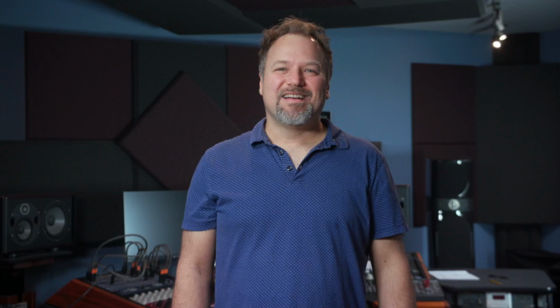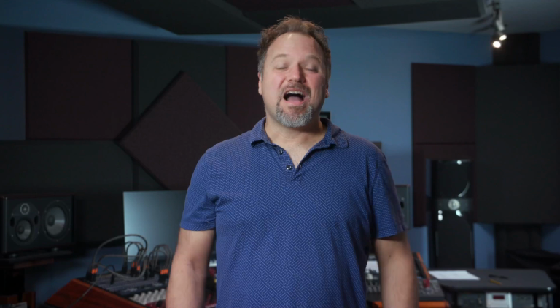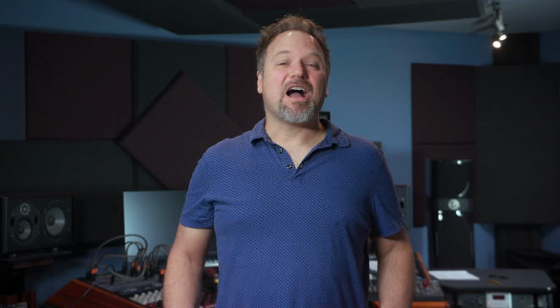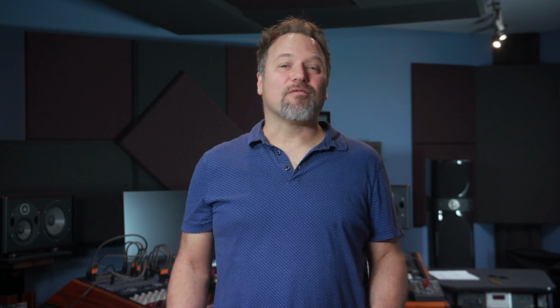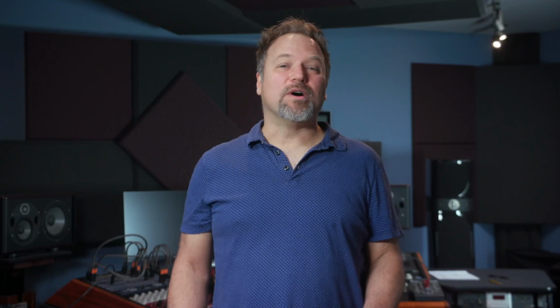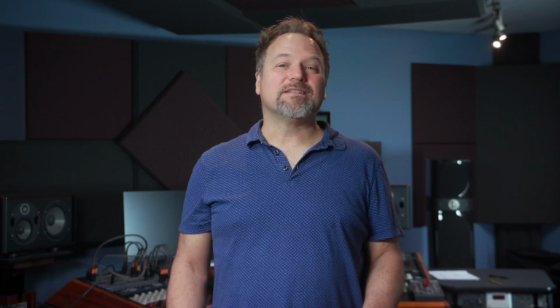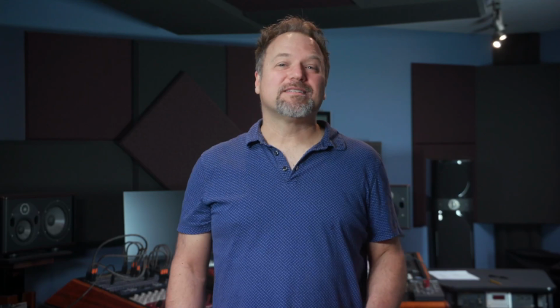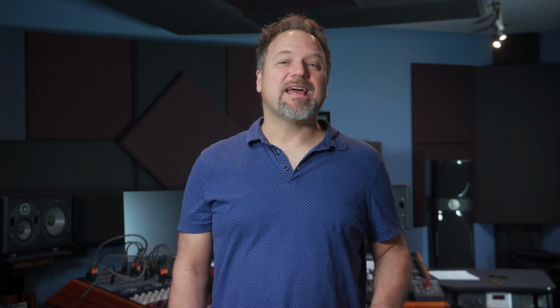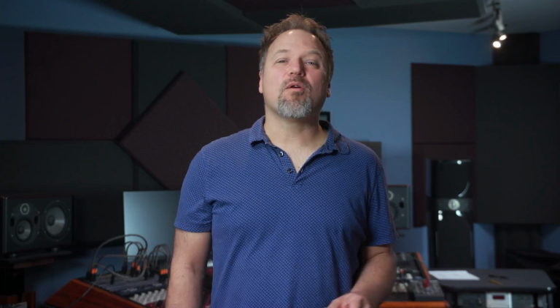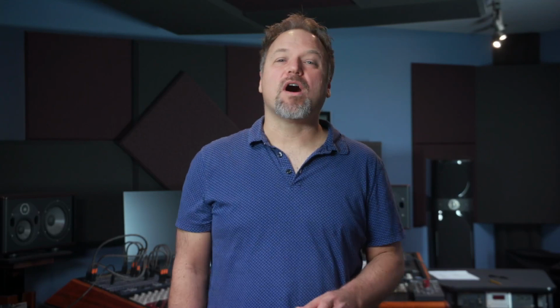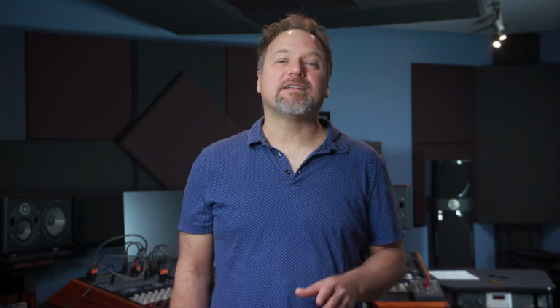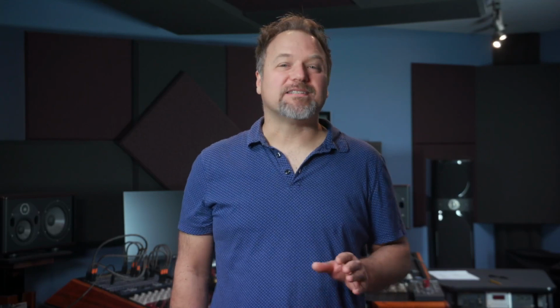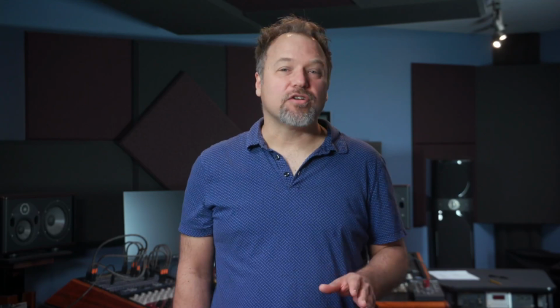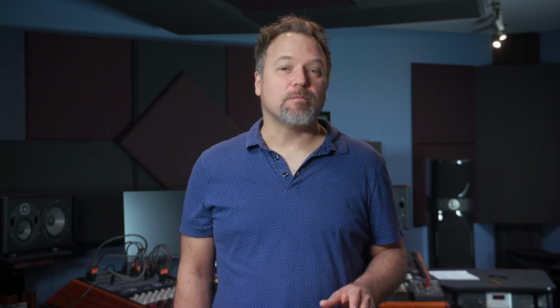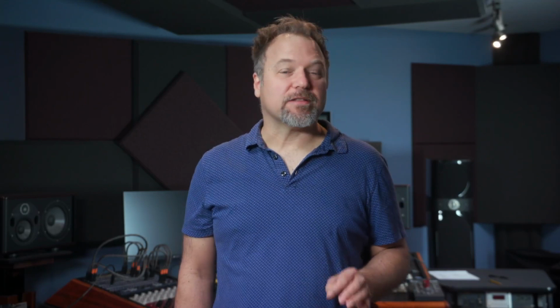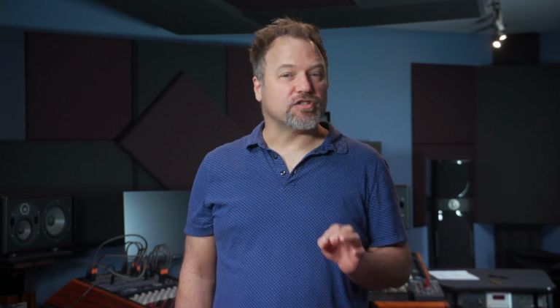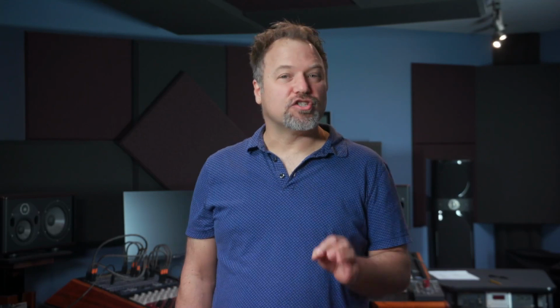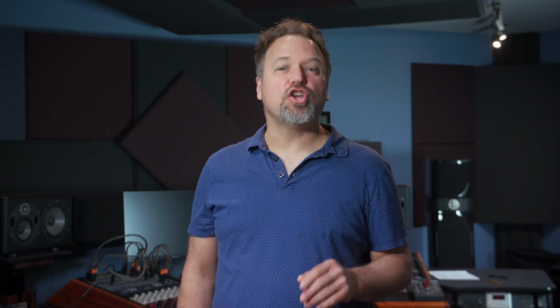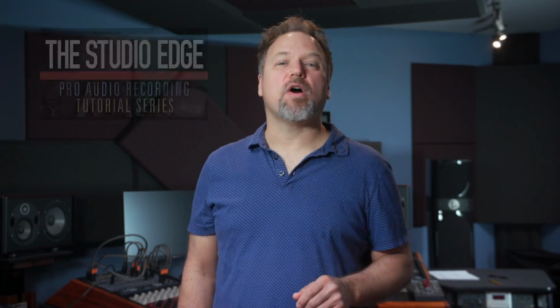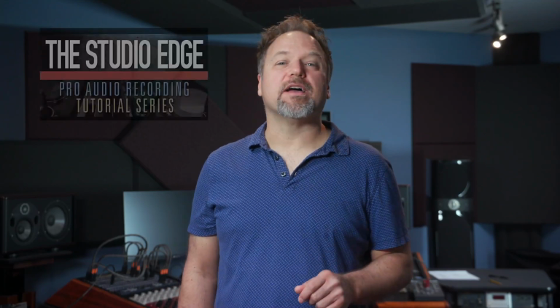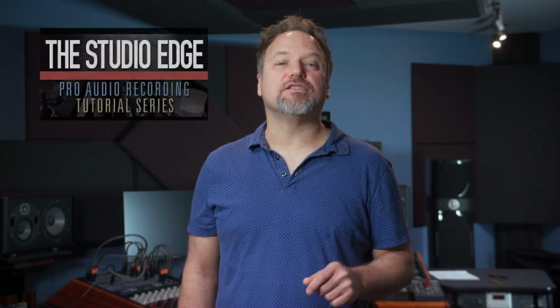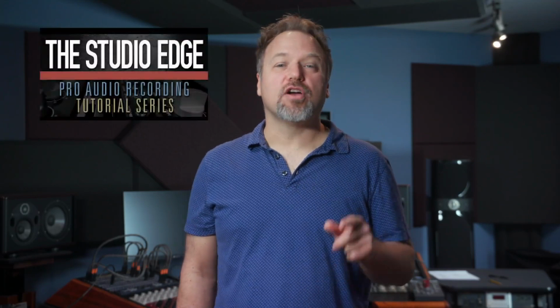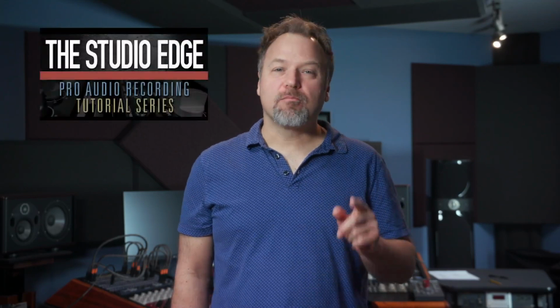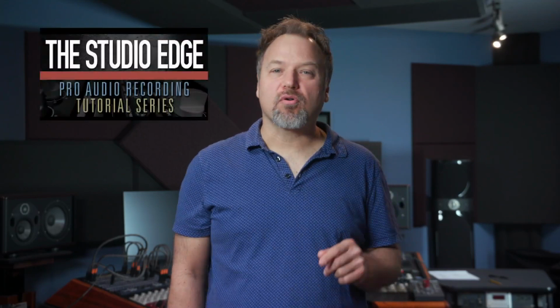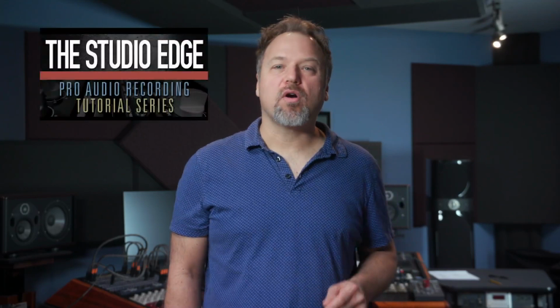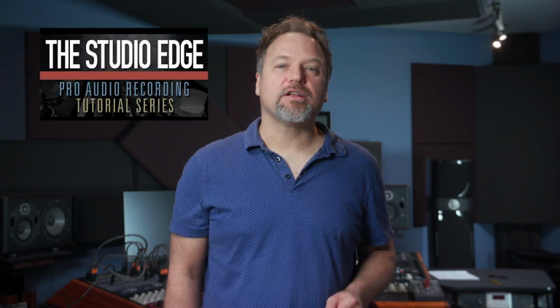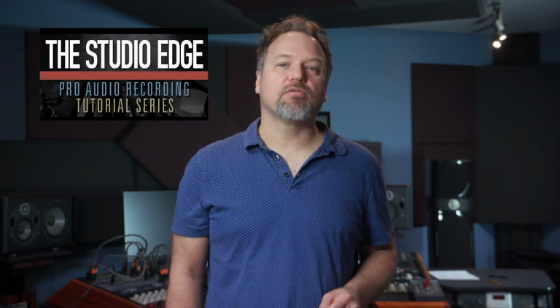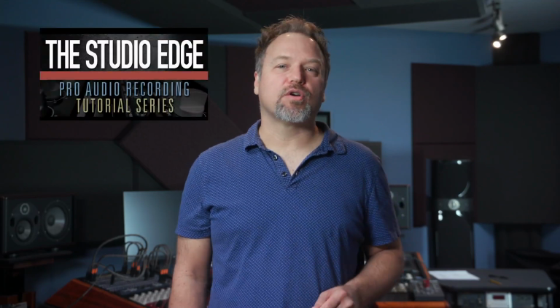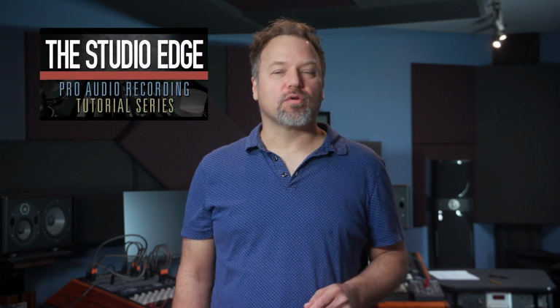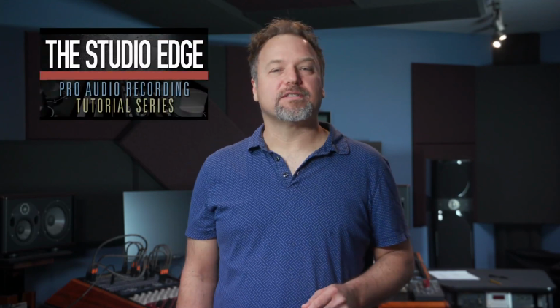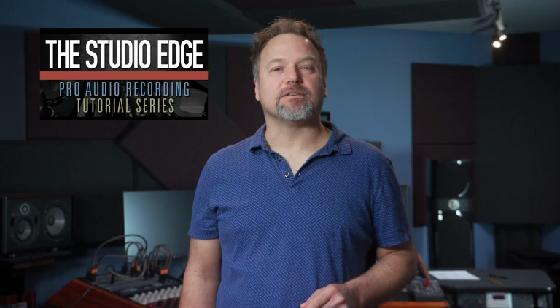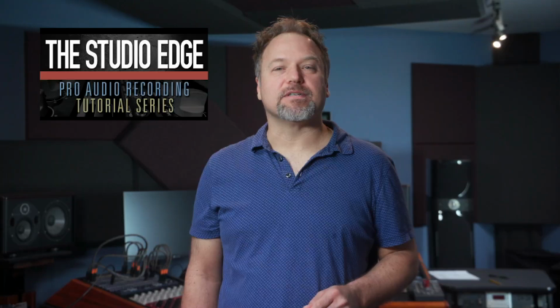Hi everyone. Today I wanted to tell you about the Studio Edge Pro Audio Recording Series.